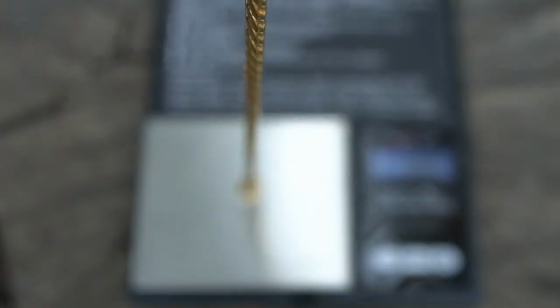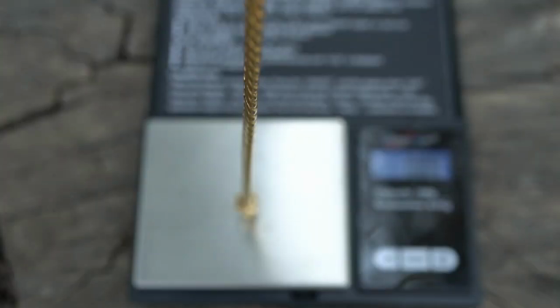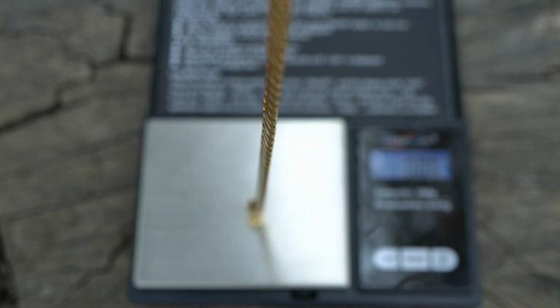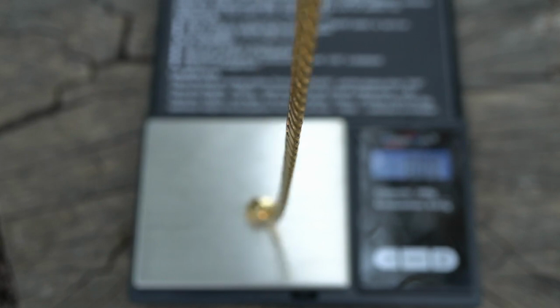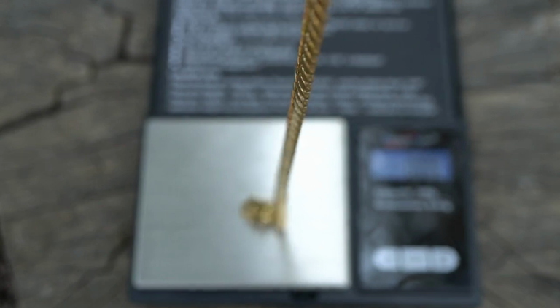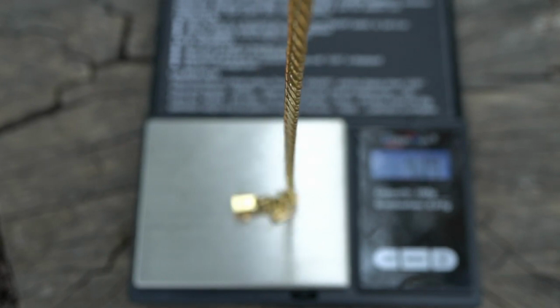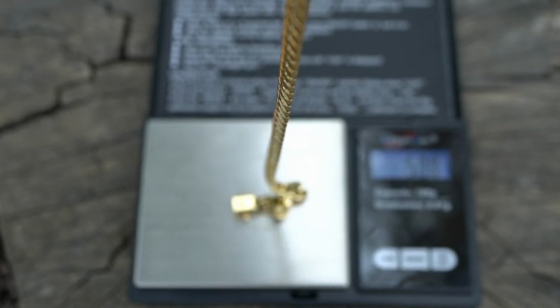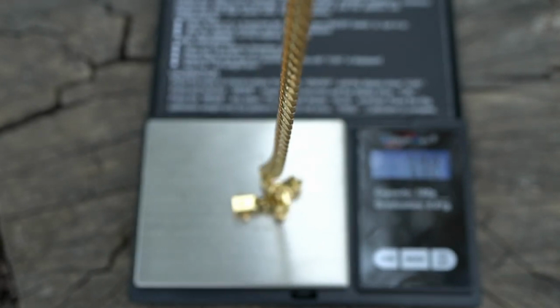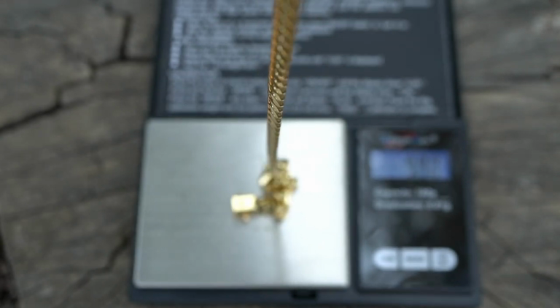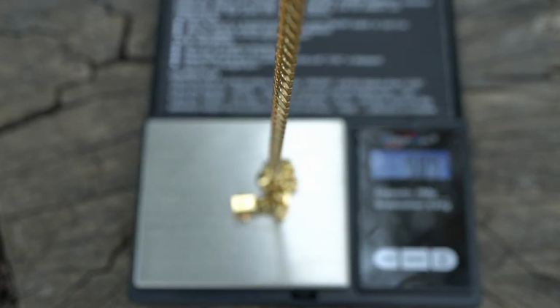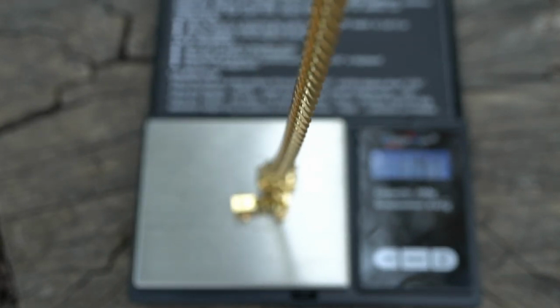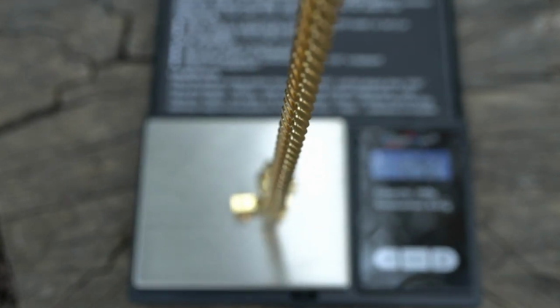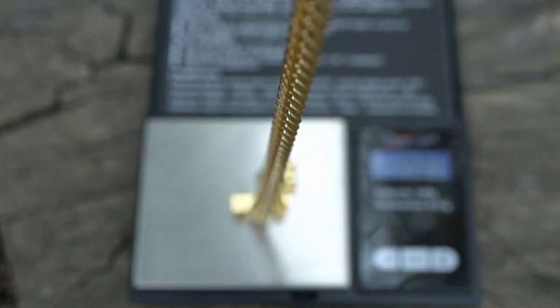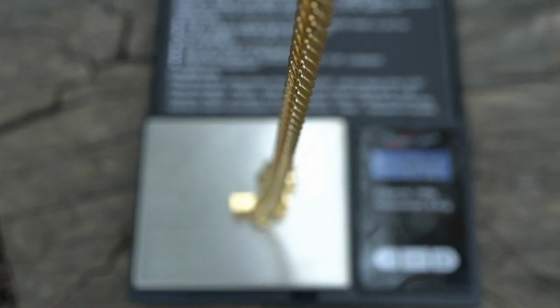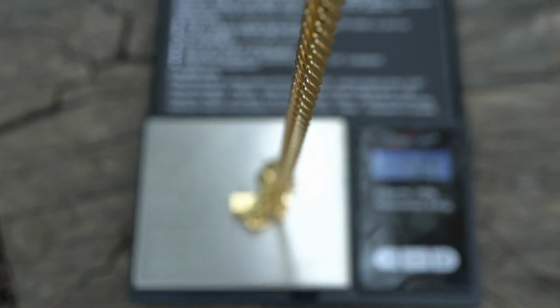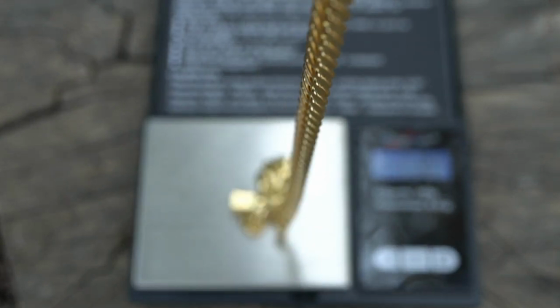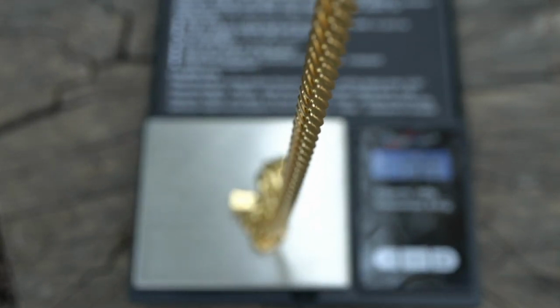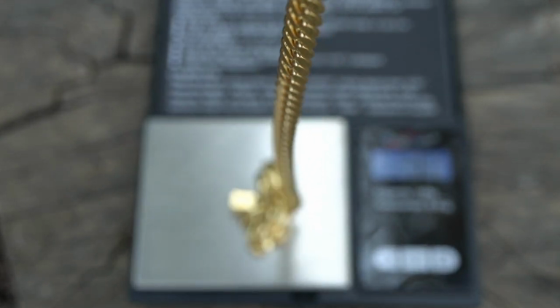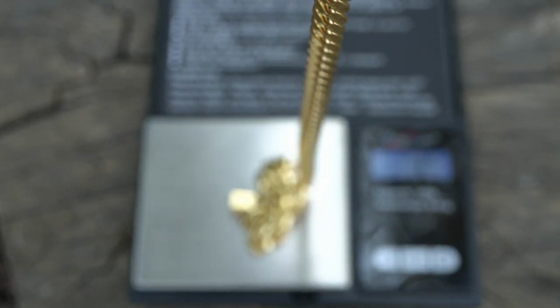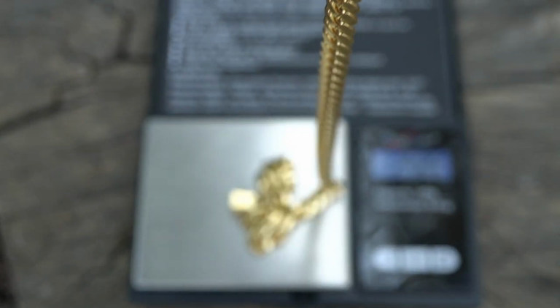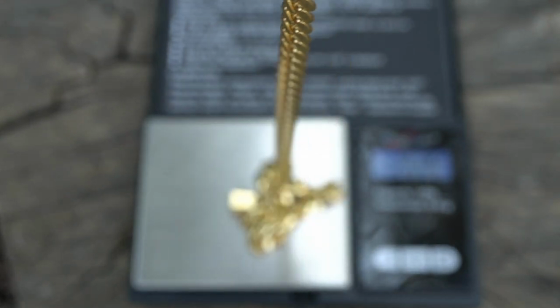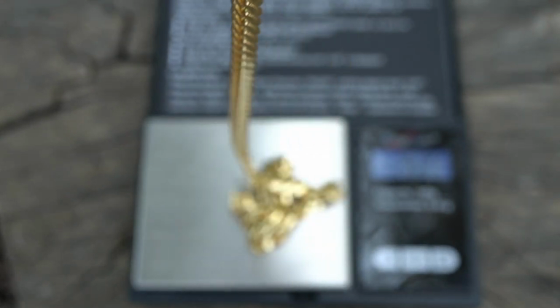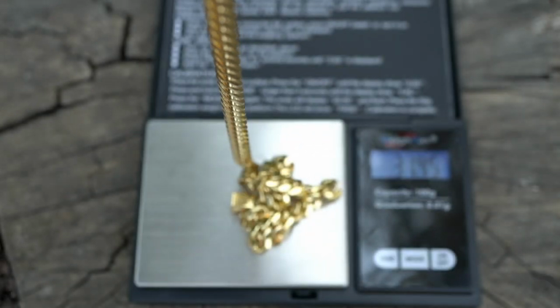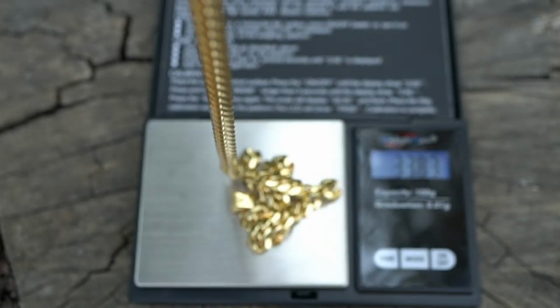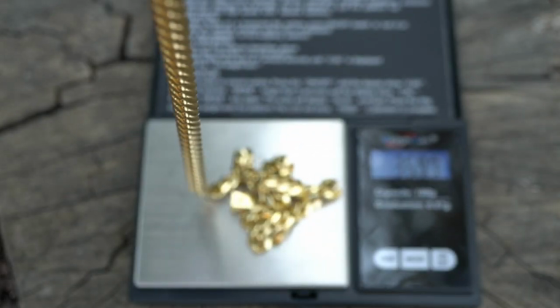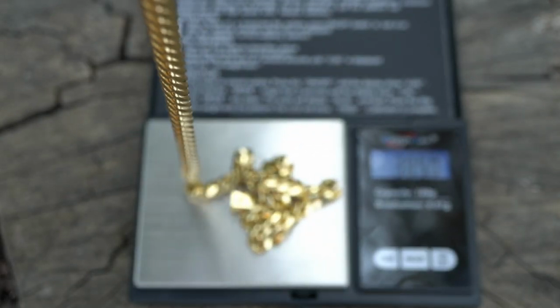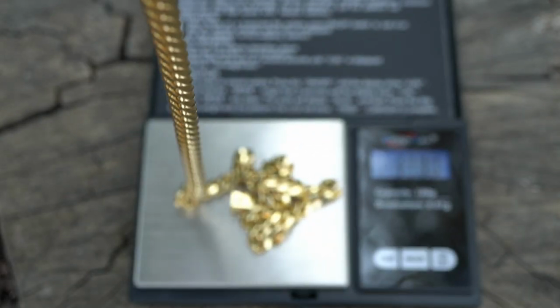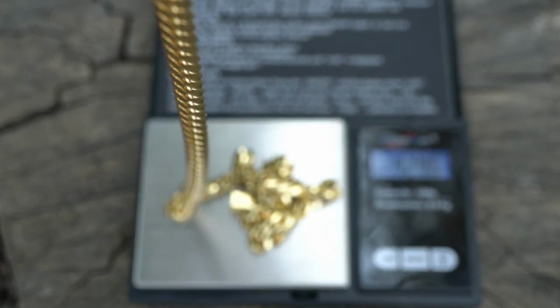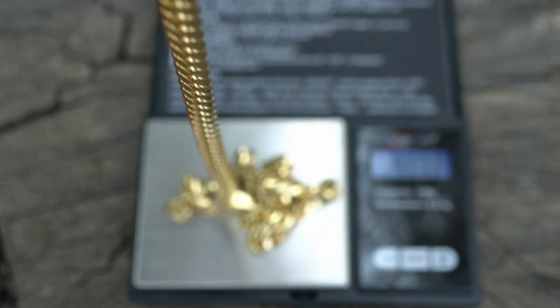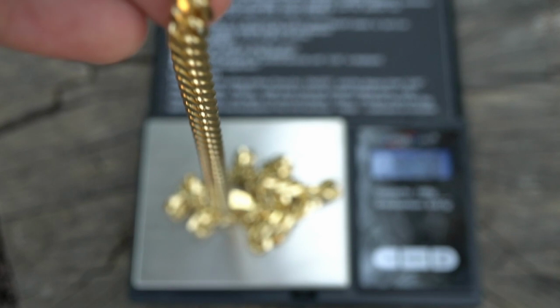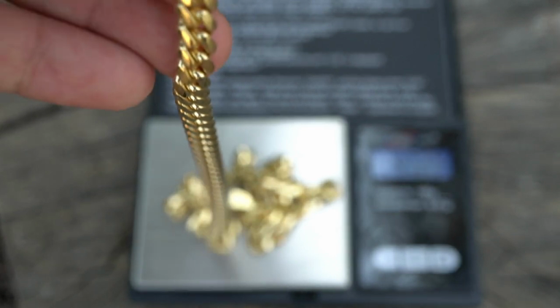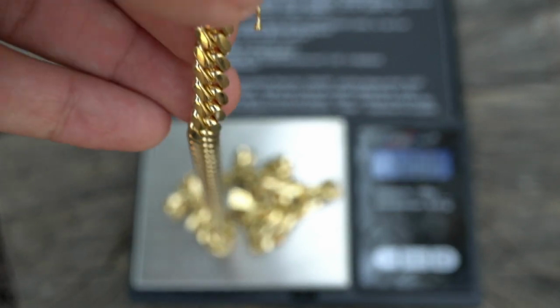Bailly Films here reviewing a 14 karat 7 millimeter Miami Cuban link chain.